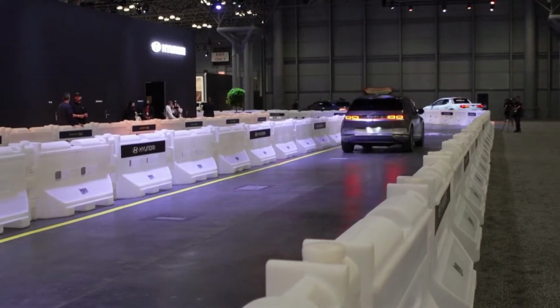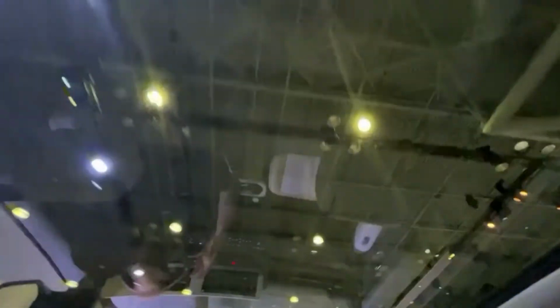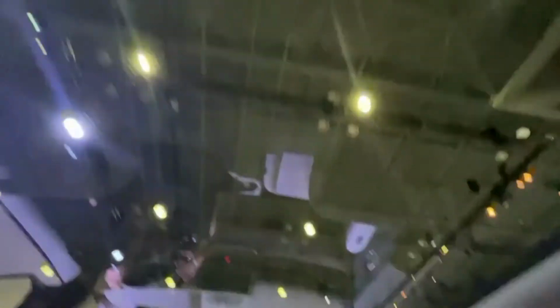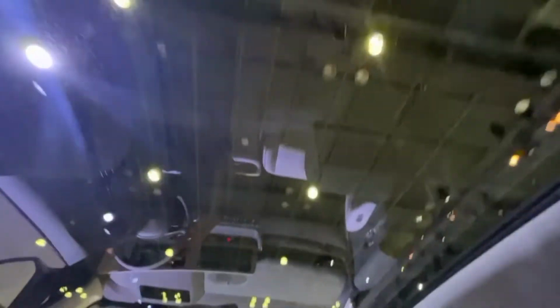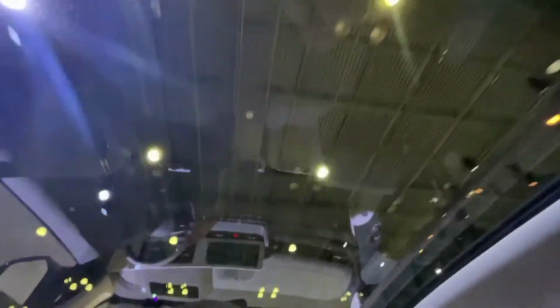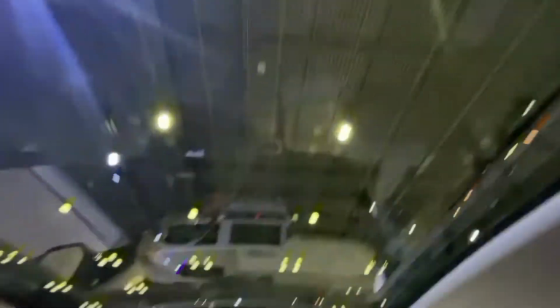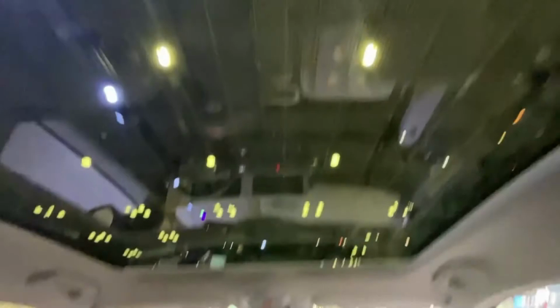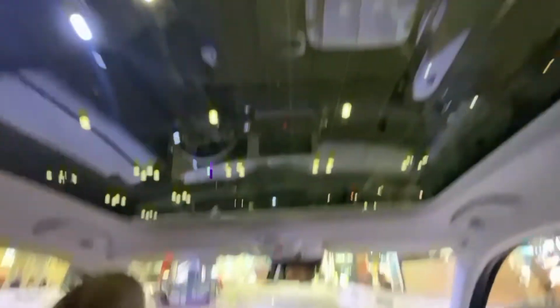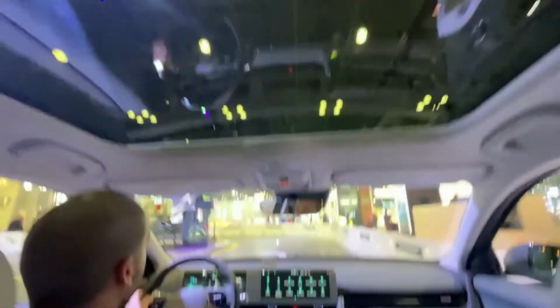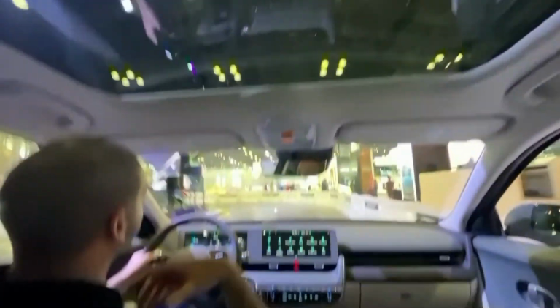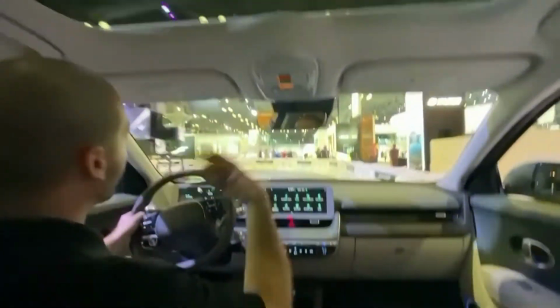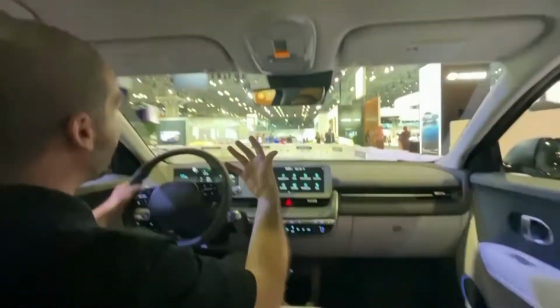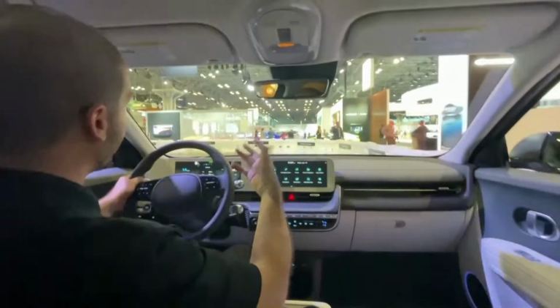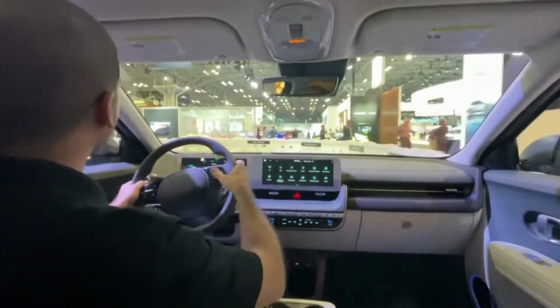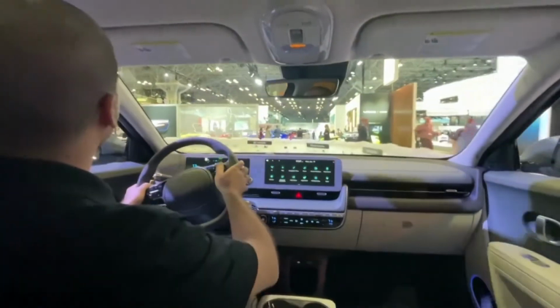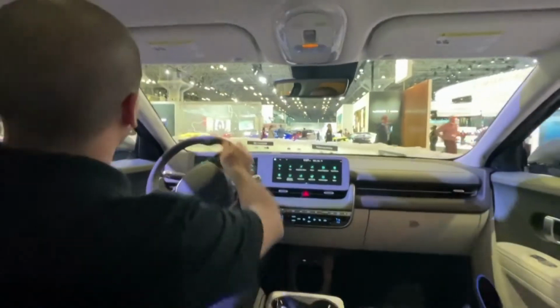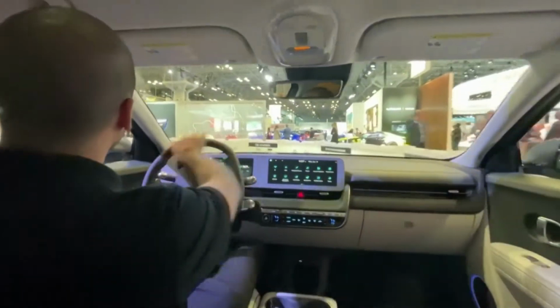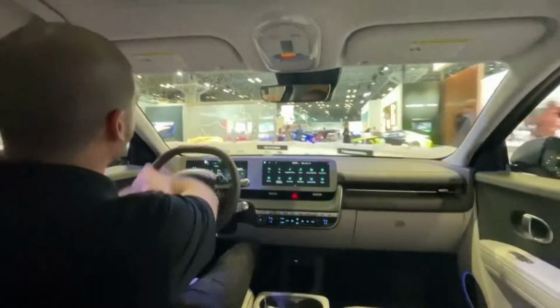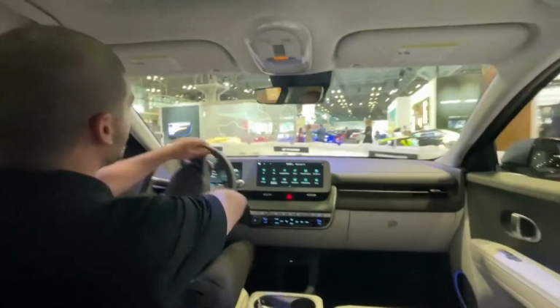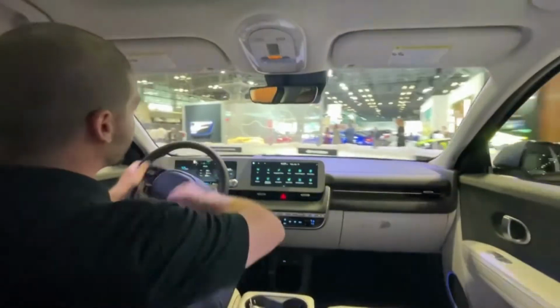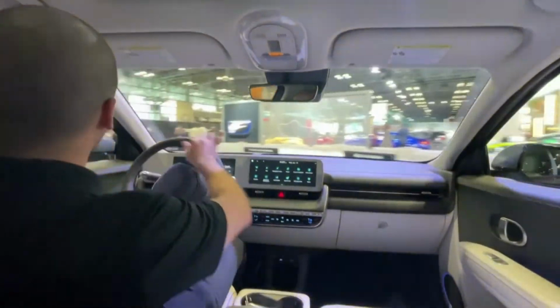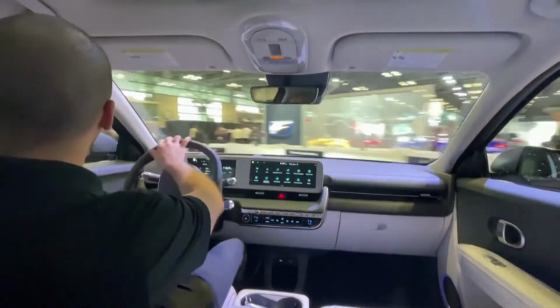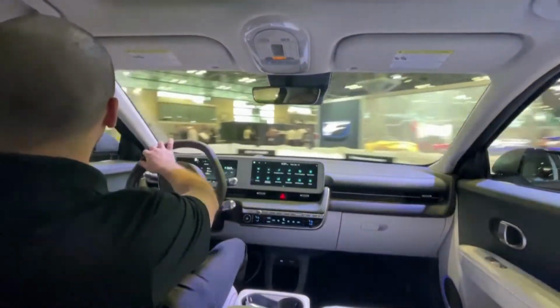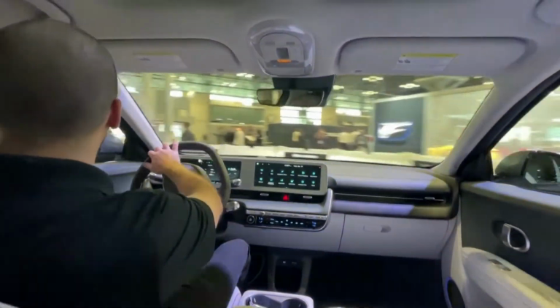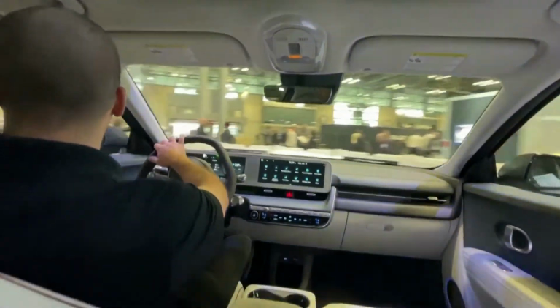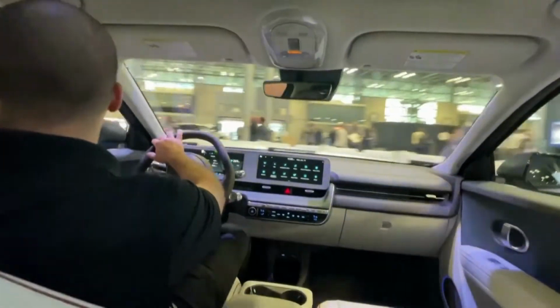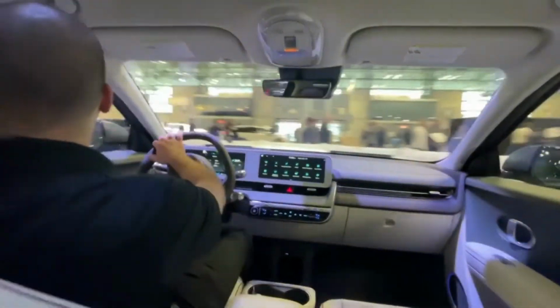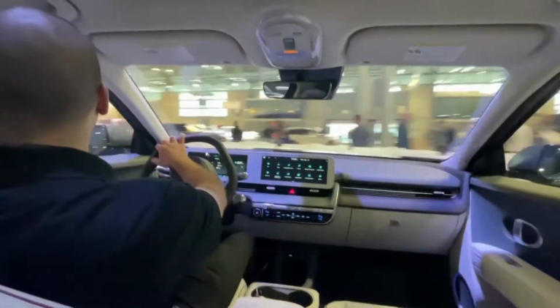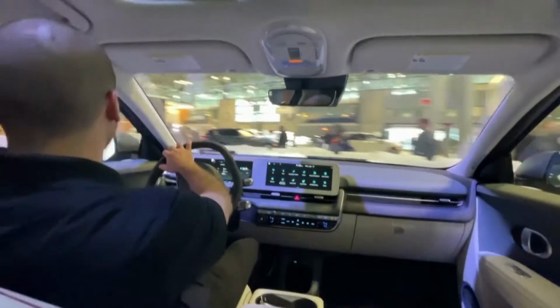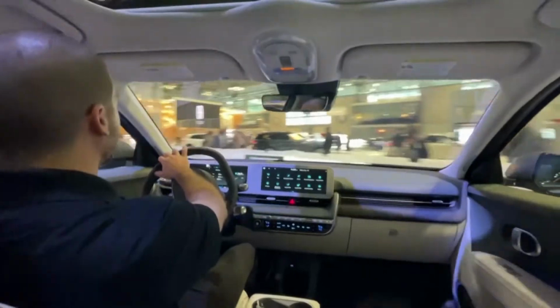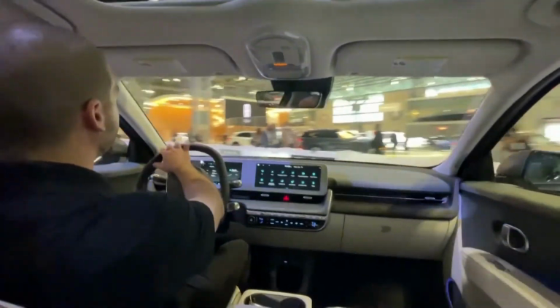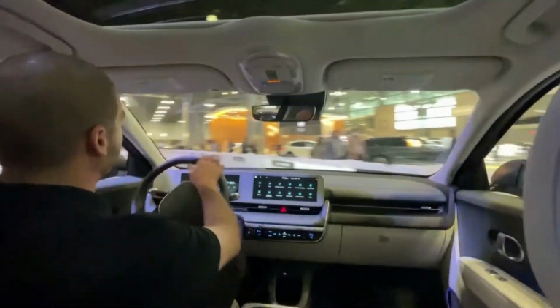Six foot pounds of torque, so quite a lot of power, and we'll explore some of that acceleration in just a moment, coming around this corner.